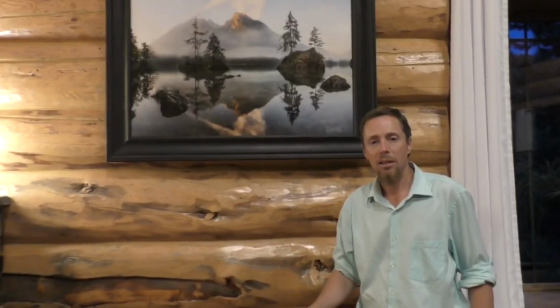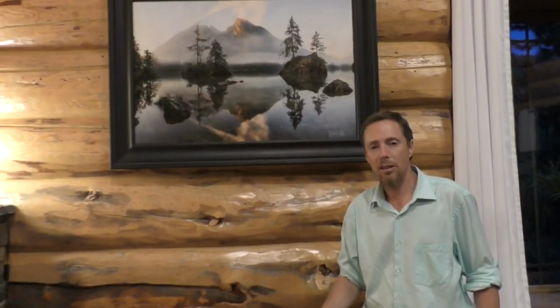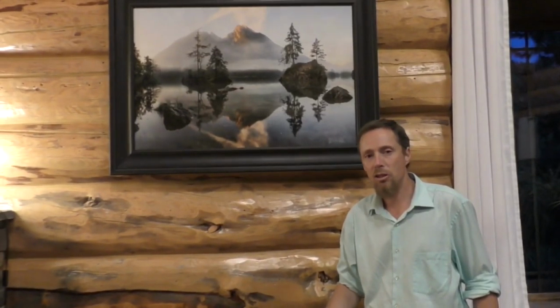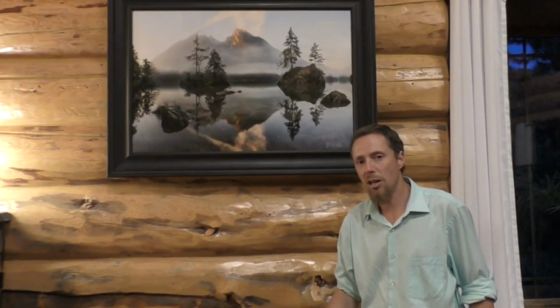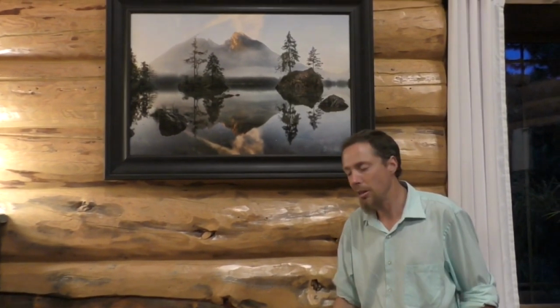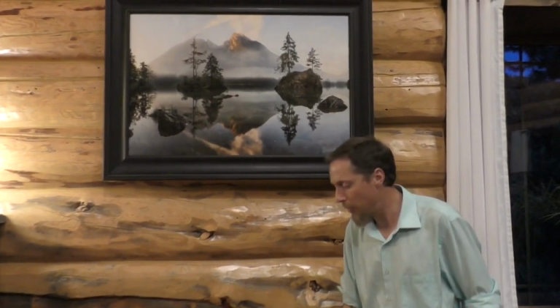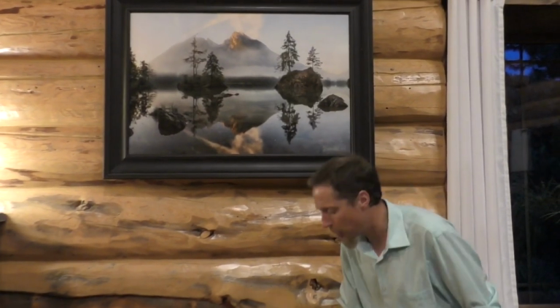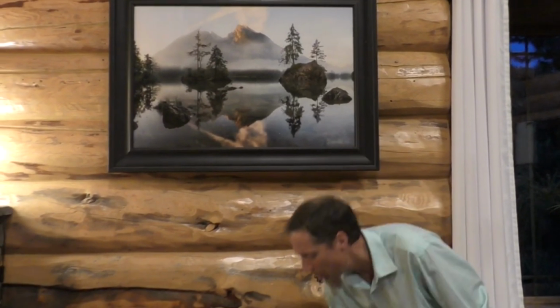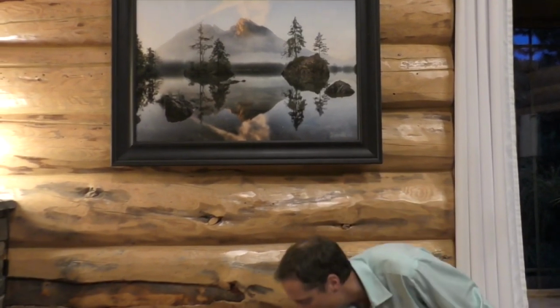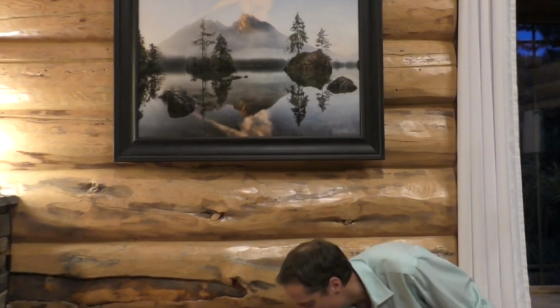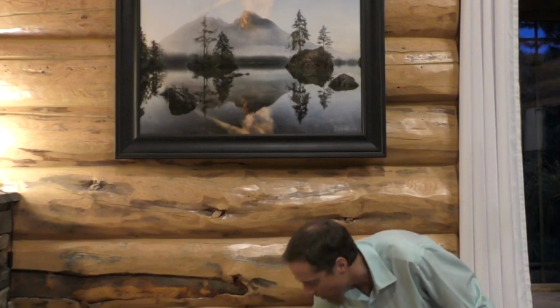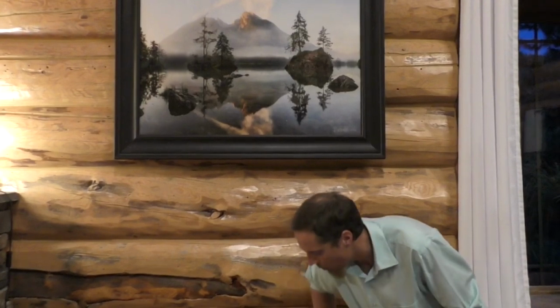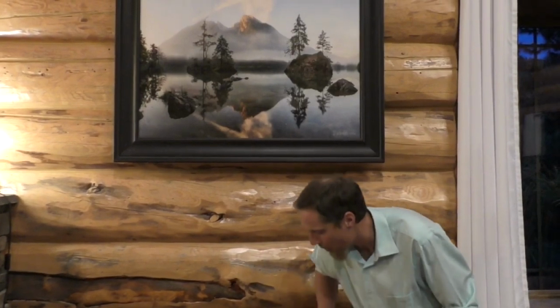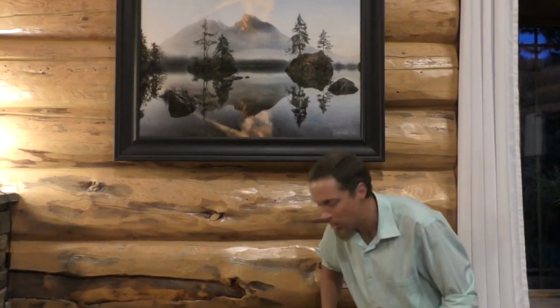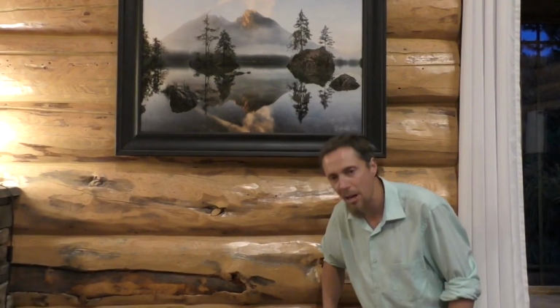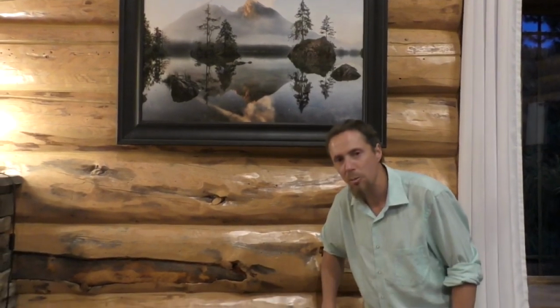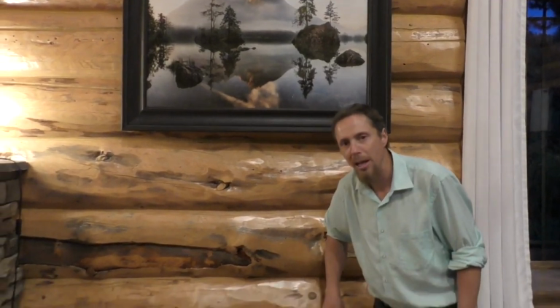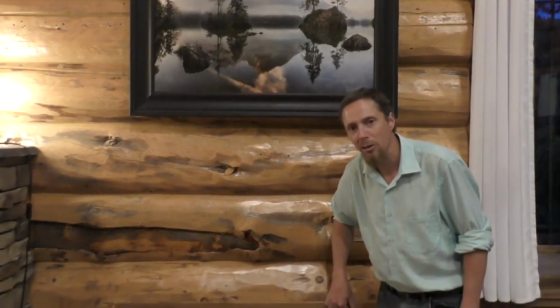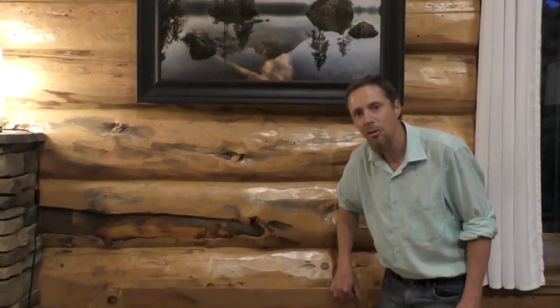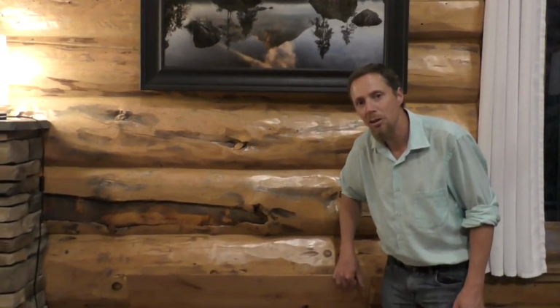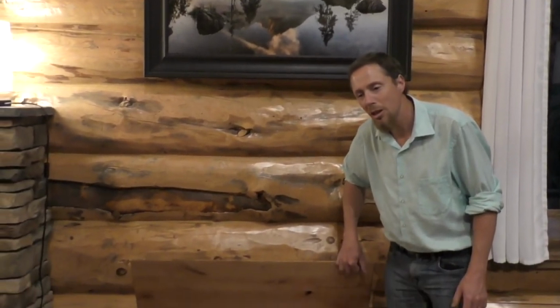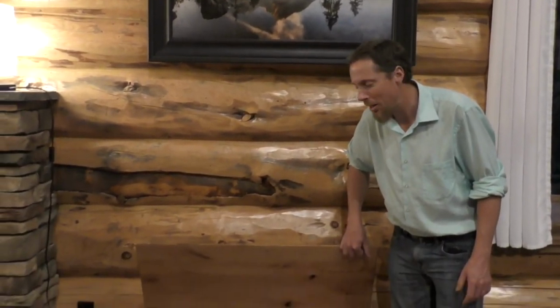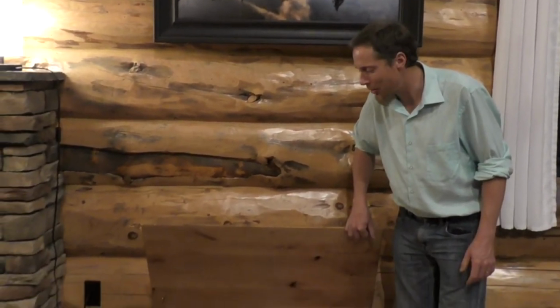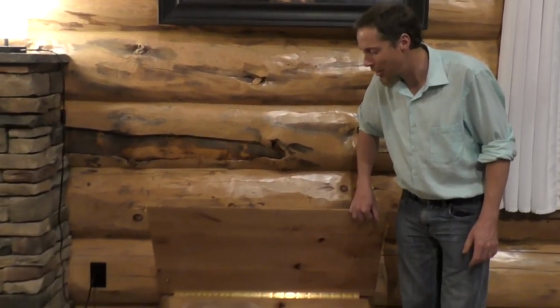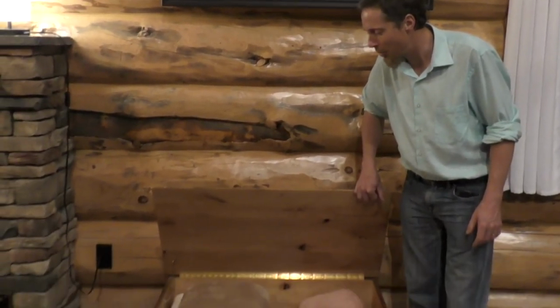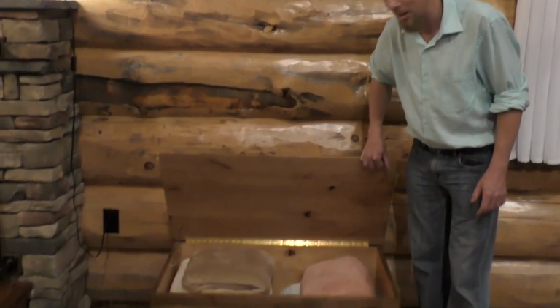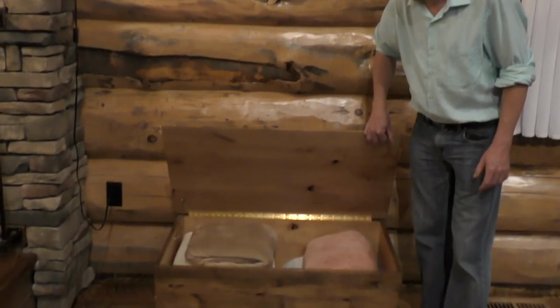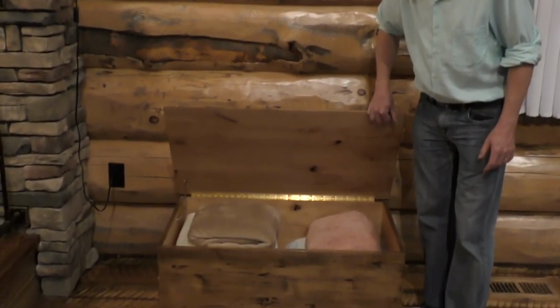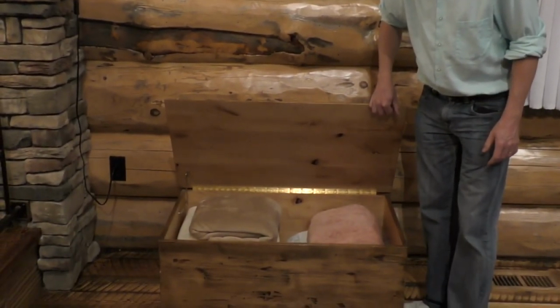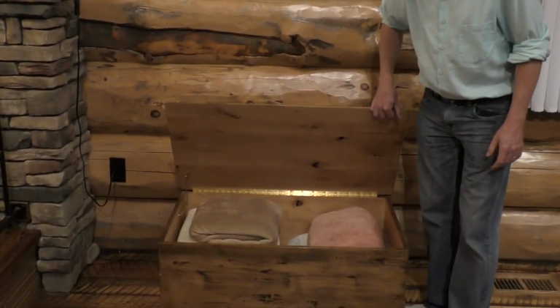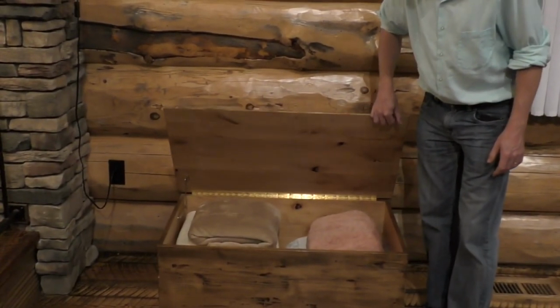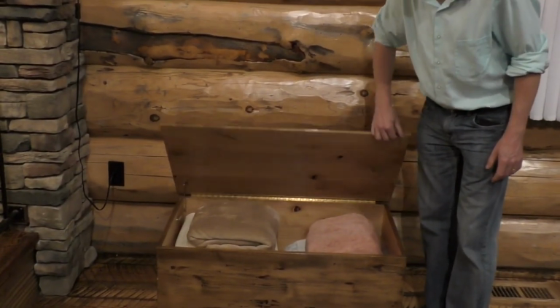In this chest in the living room, we have a bunch of extra blankets. So if it's a chilly night or you need more blankets, feel free to use these right here.